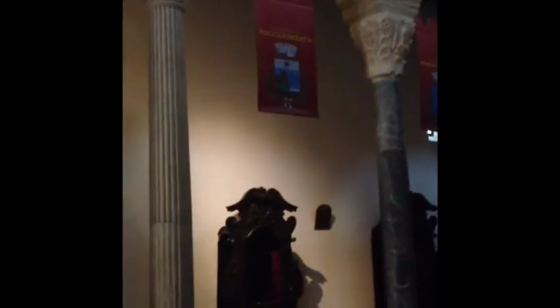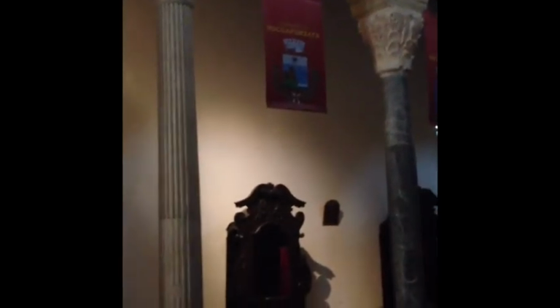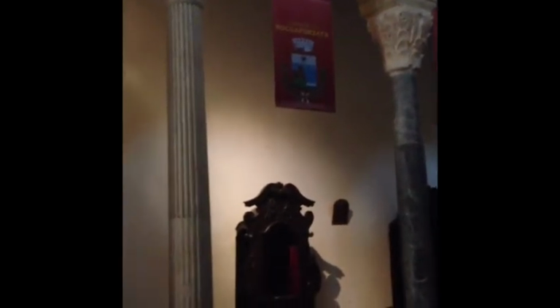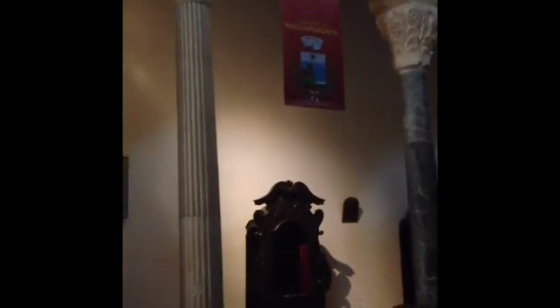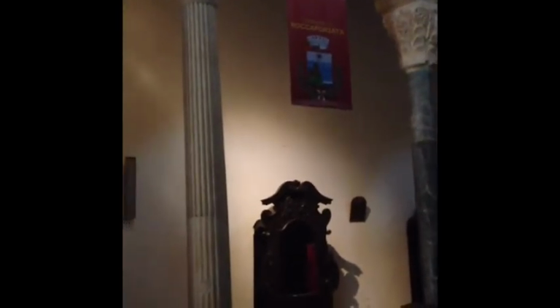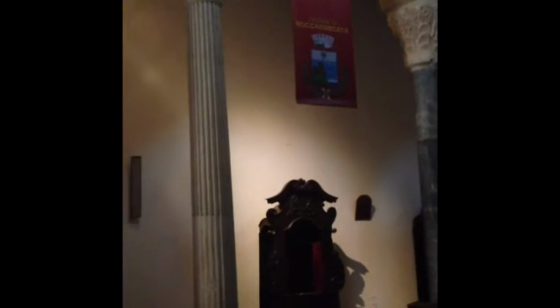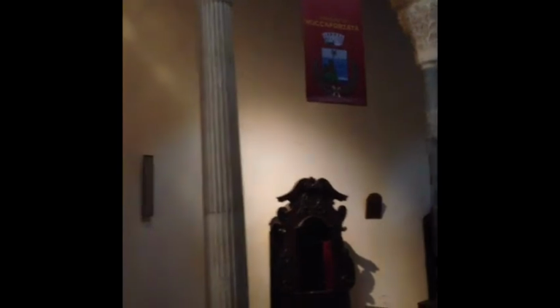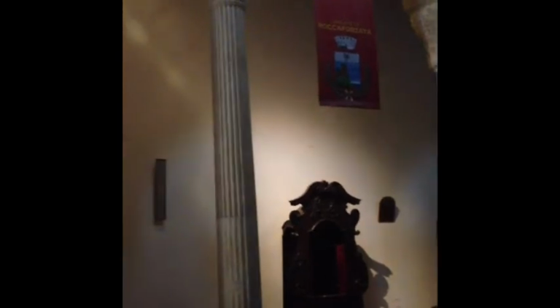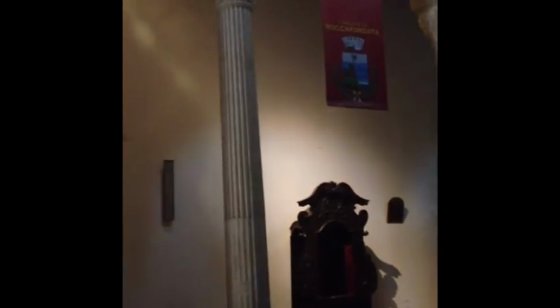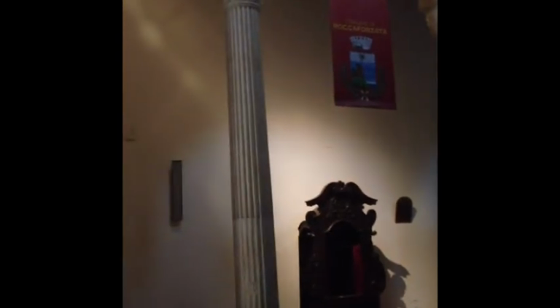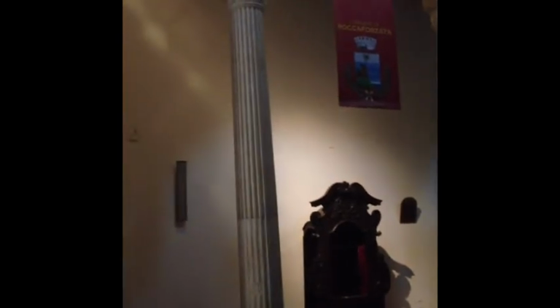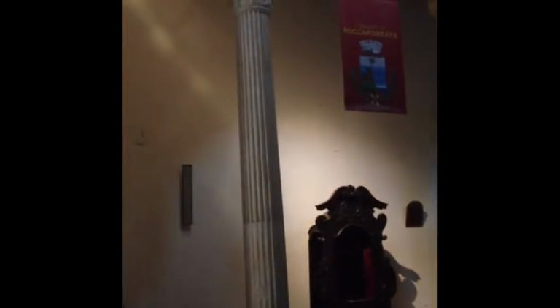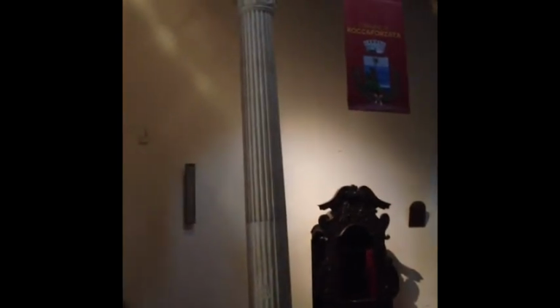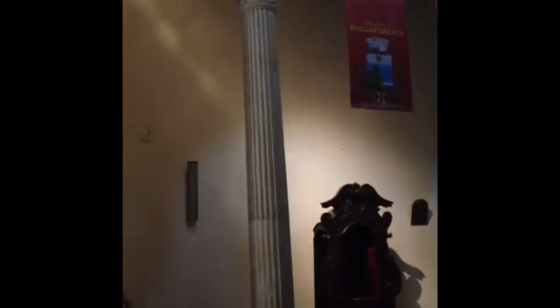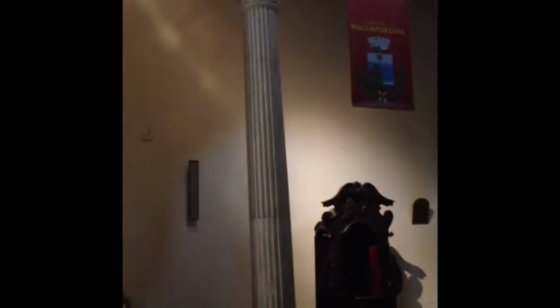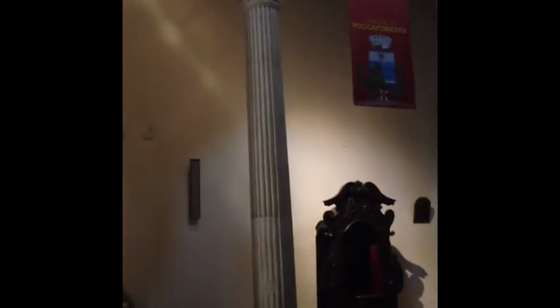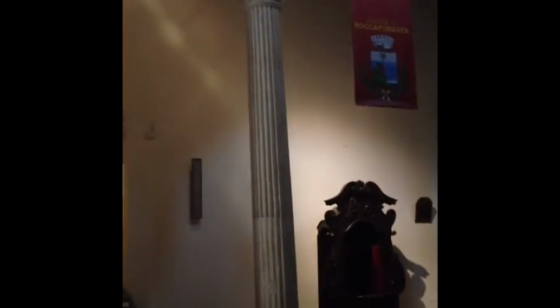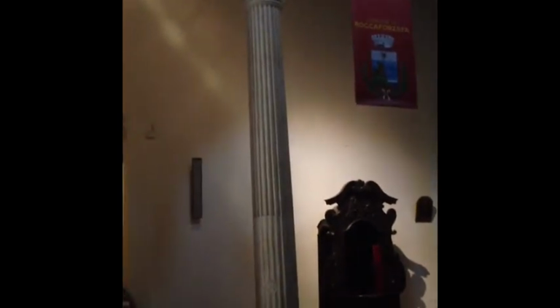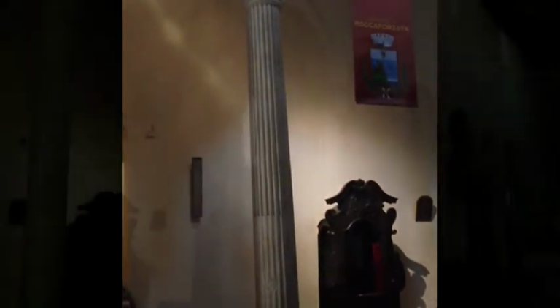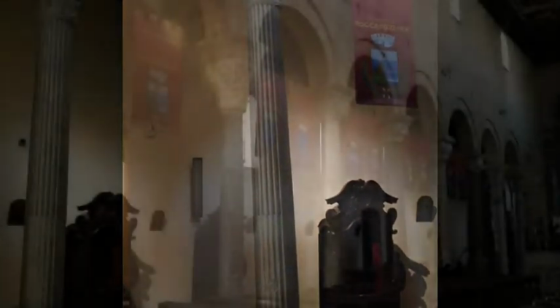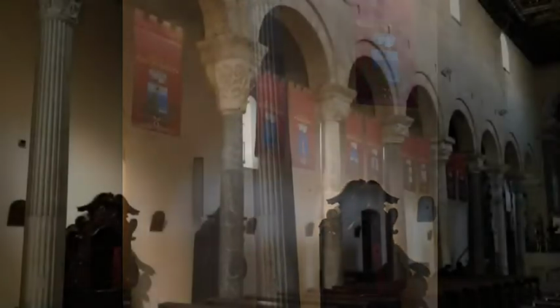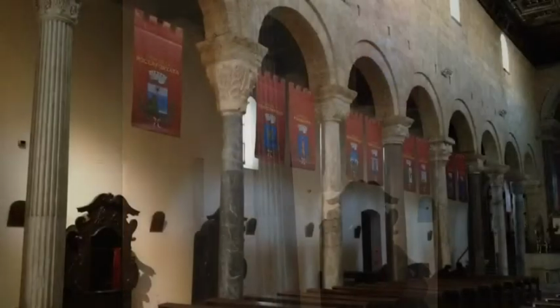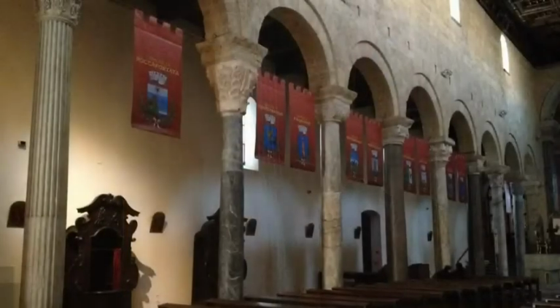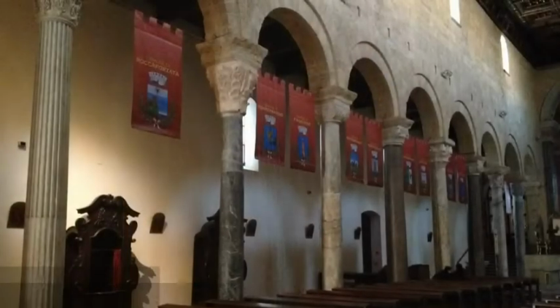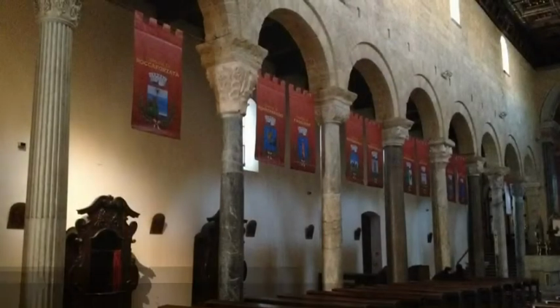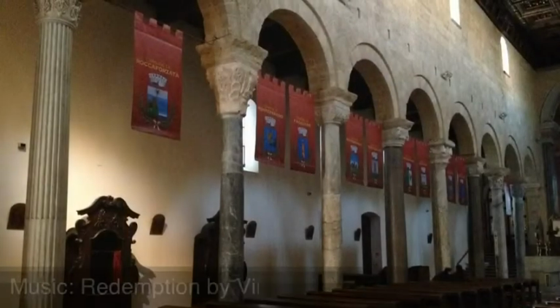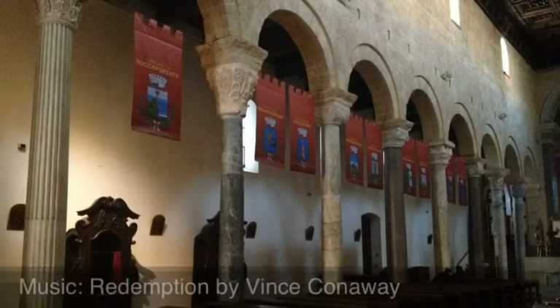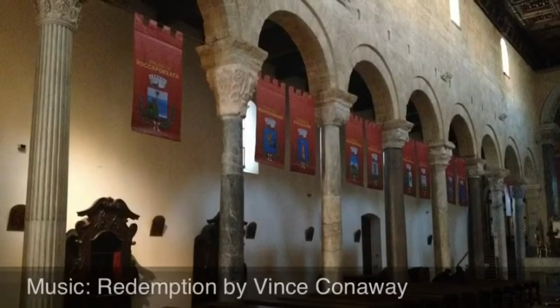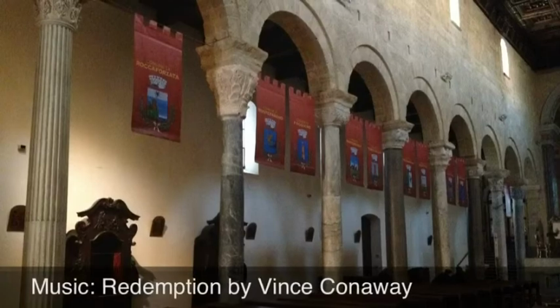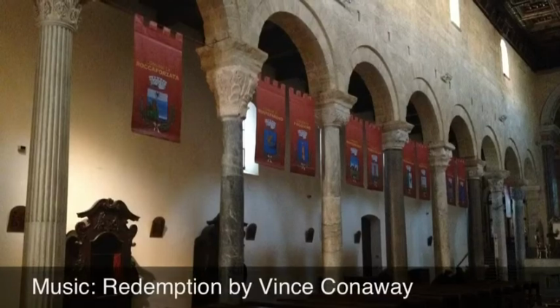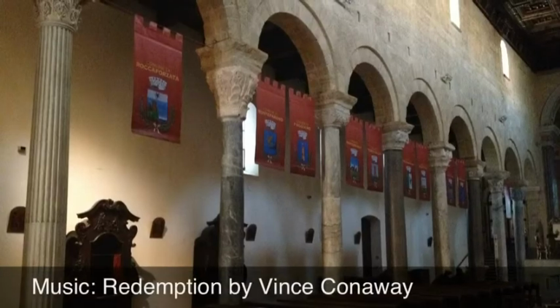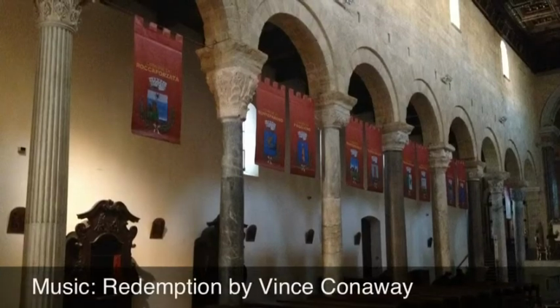Look at that. It's fluted. It matches nothing else in the church. I love it. It cracks me up.